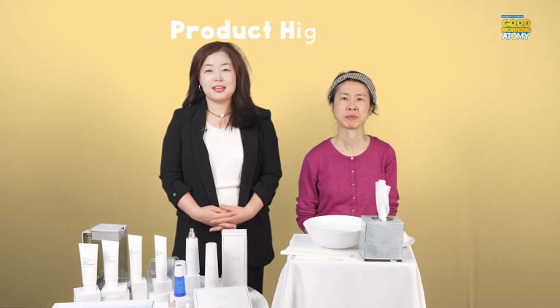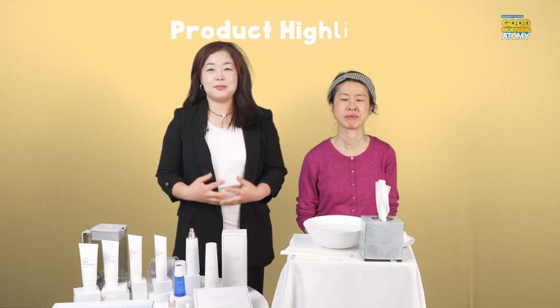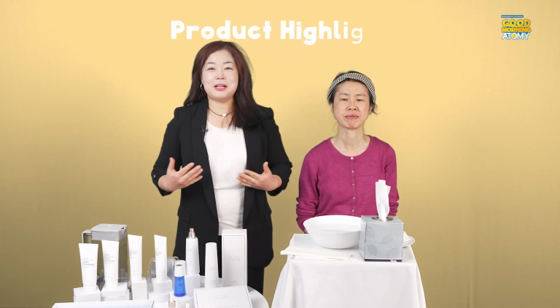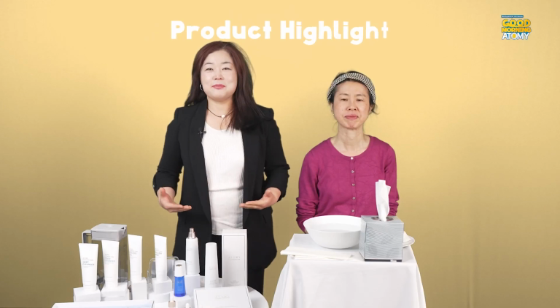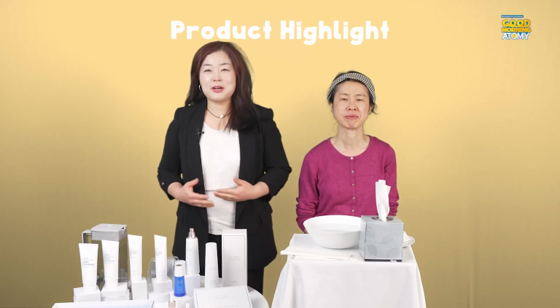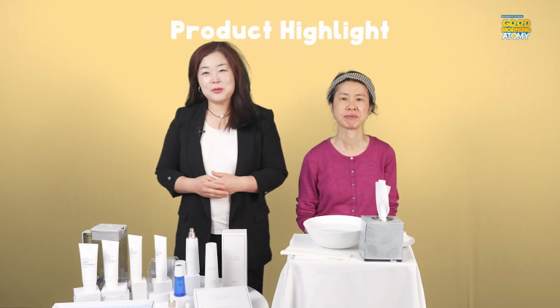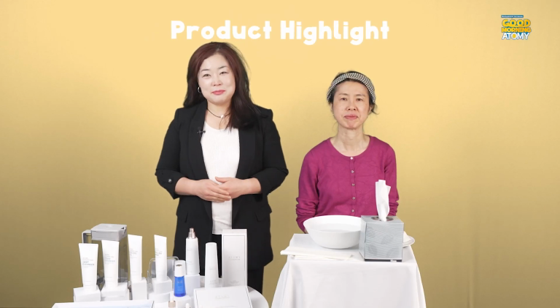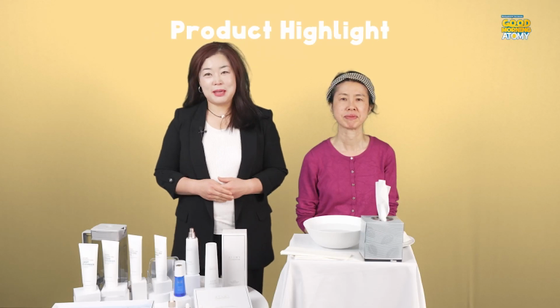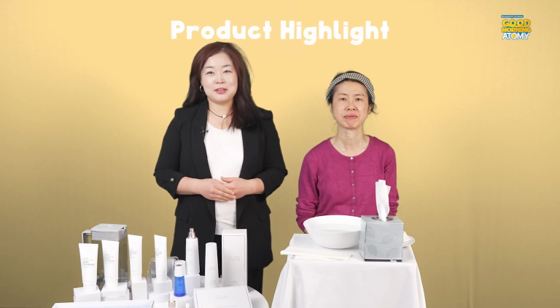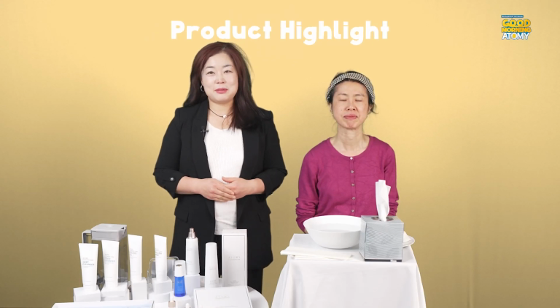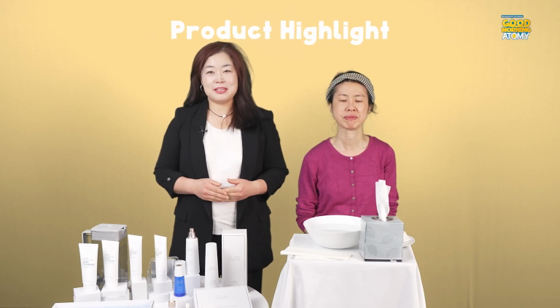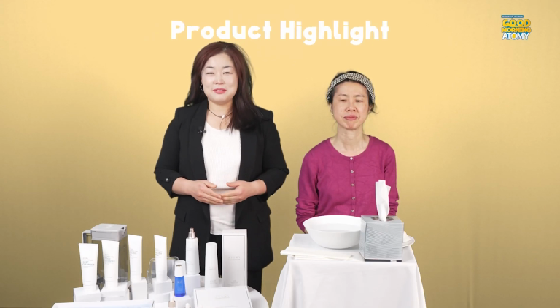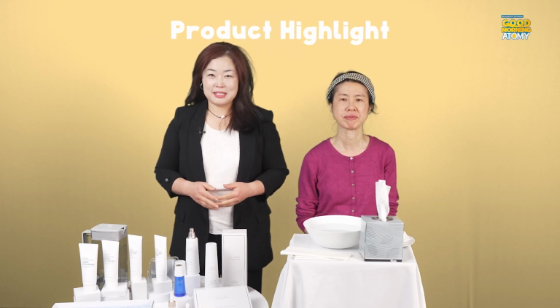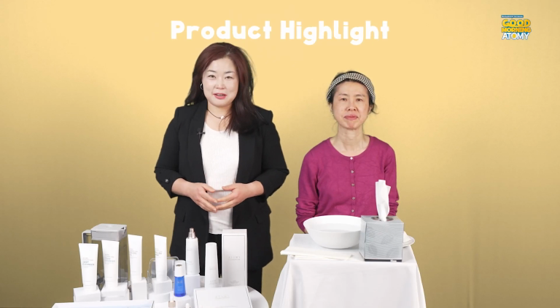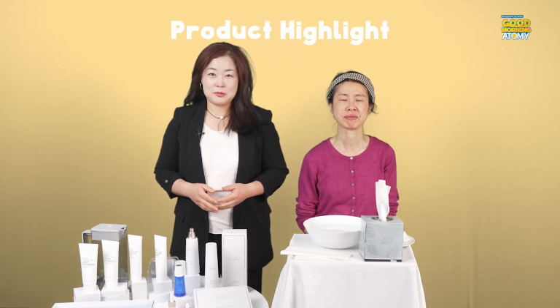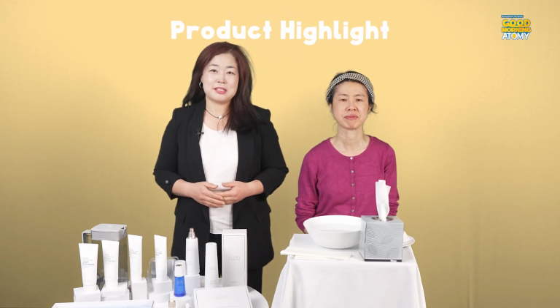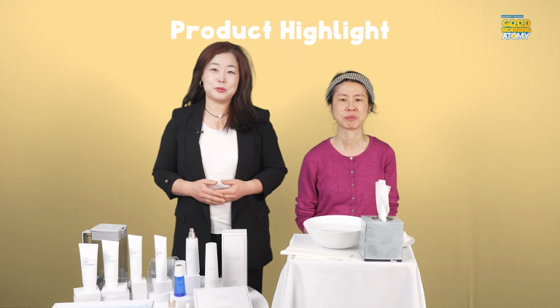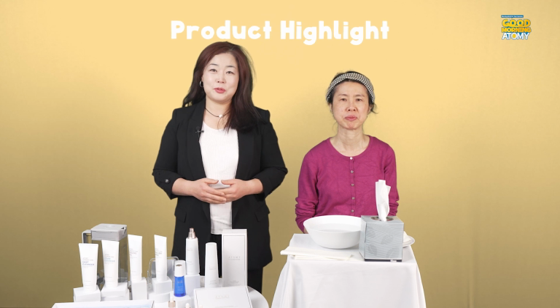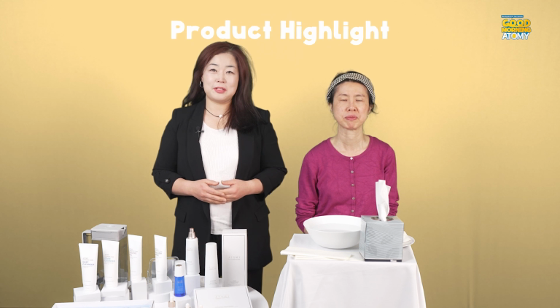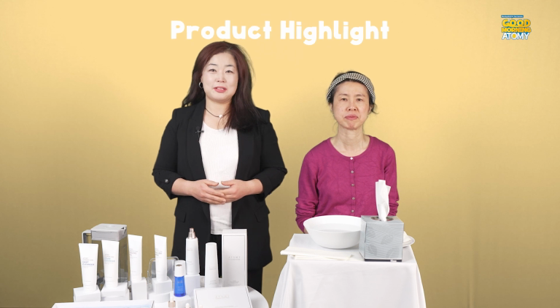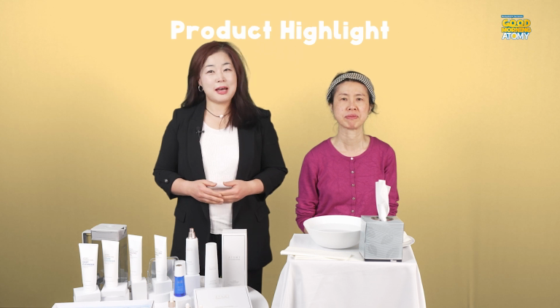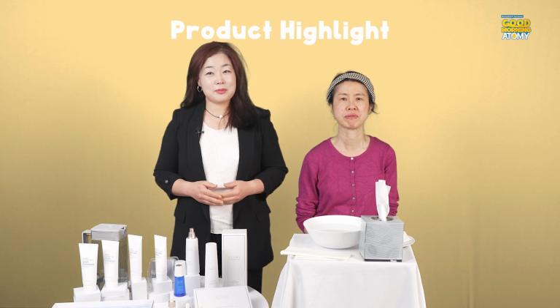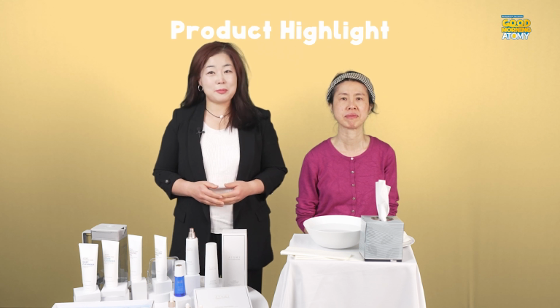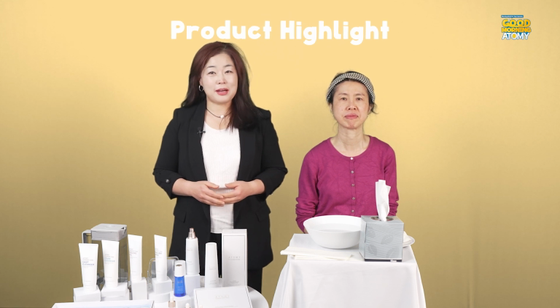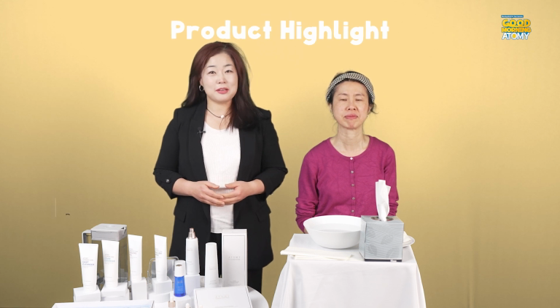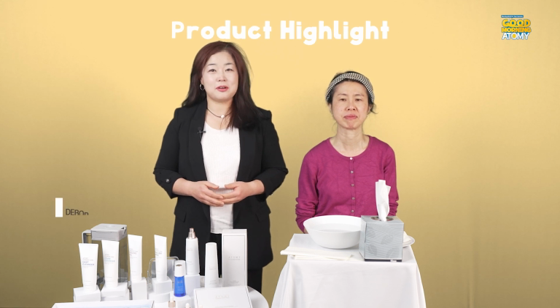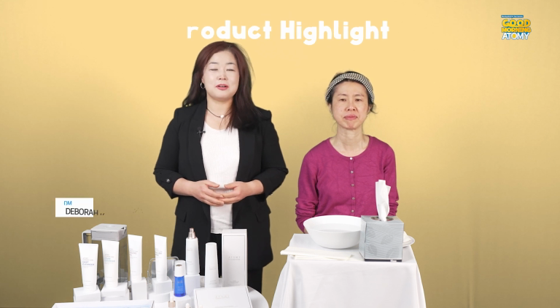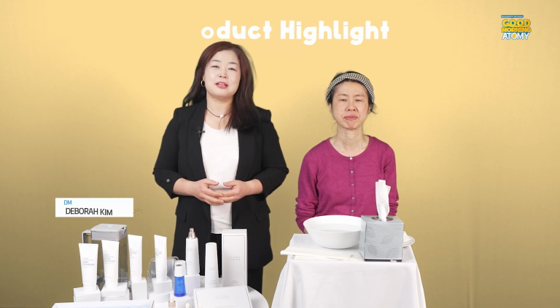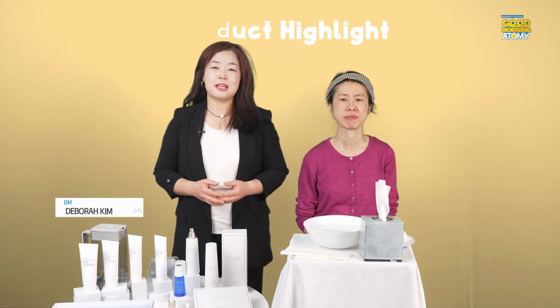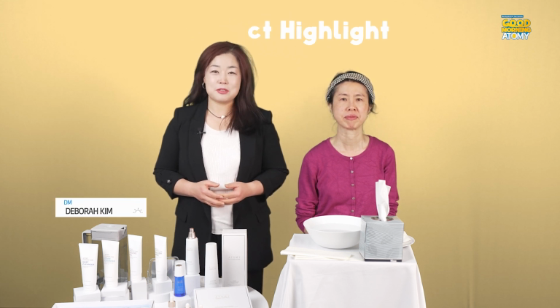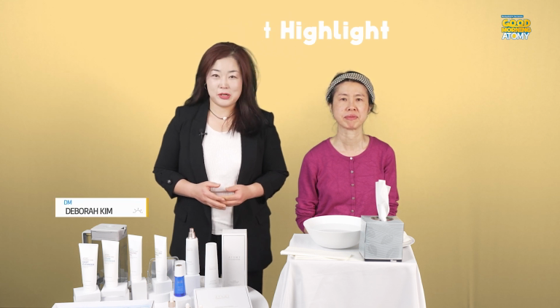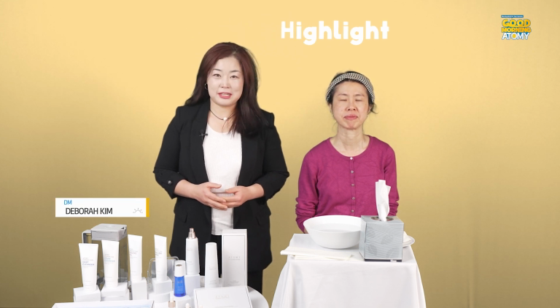Welcome to our Atomy Evening Care set tutorial. I'm Deborah, your demonstrator.